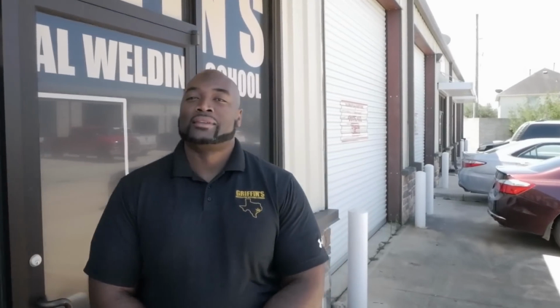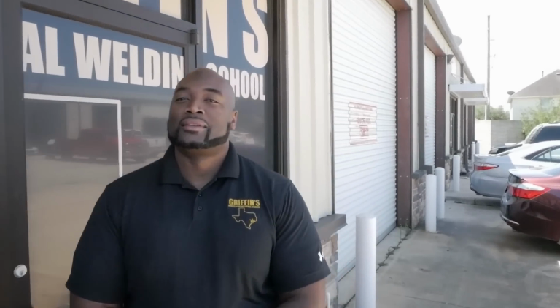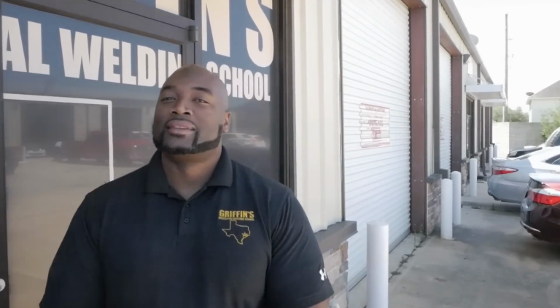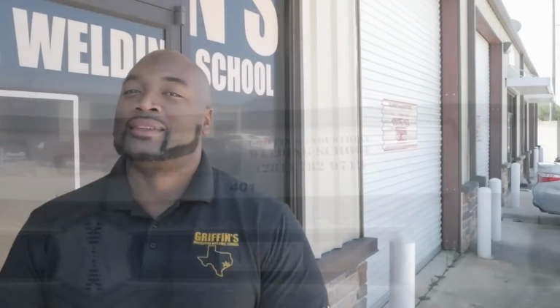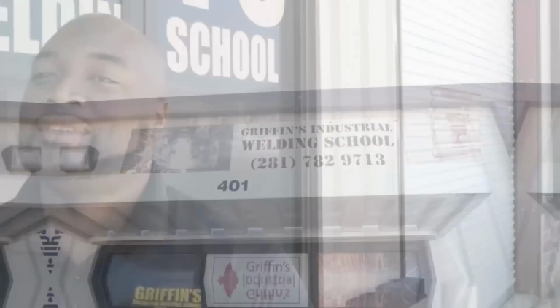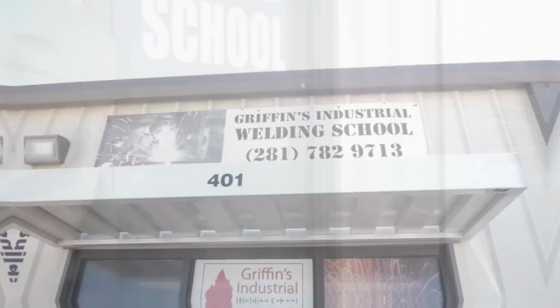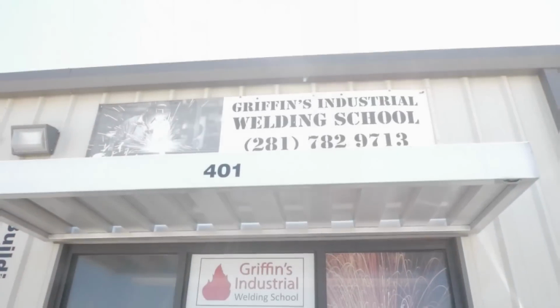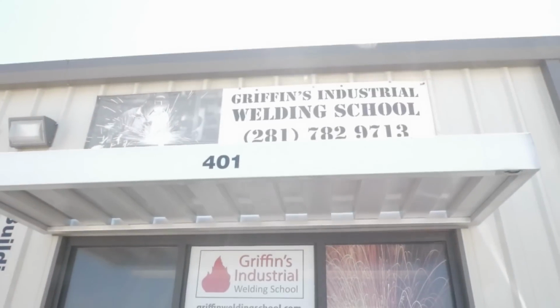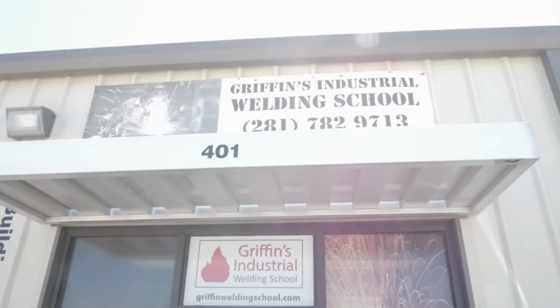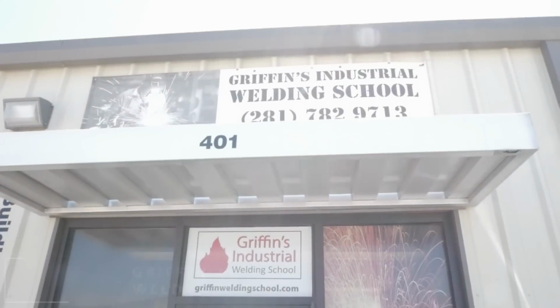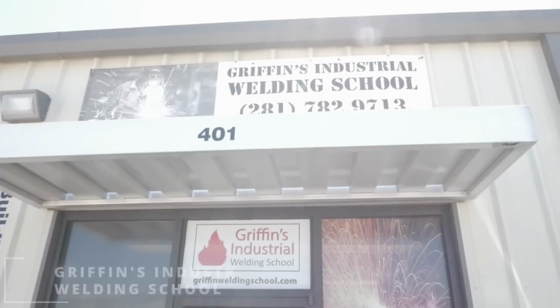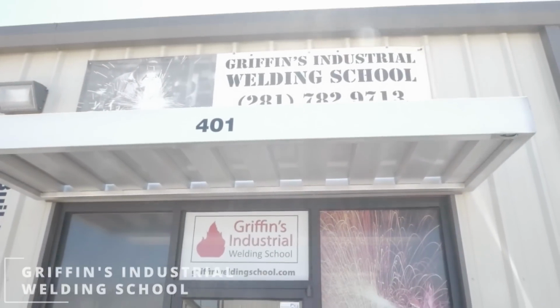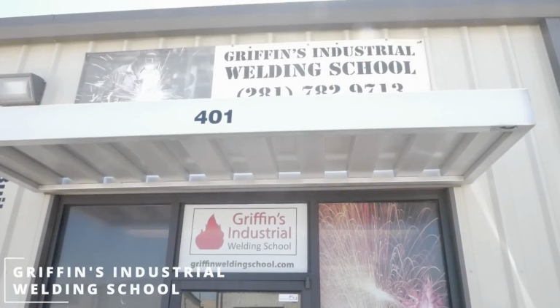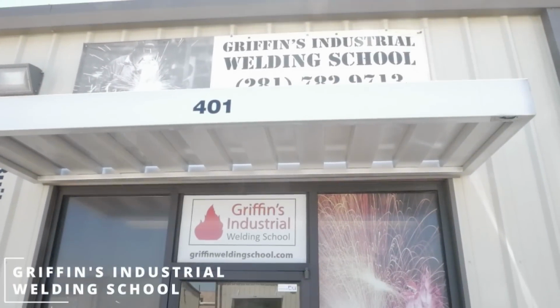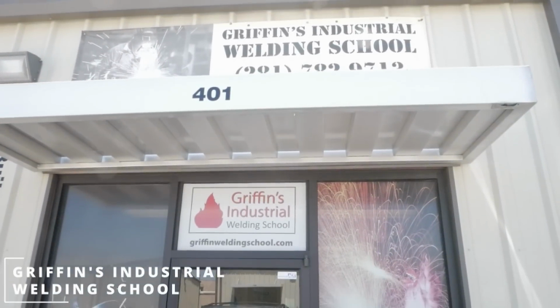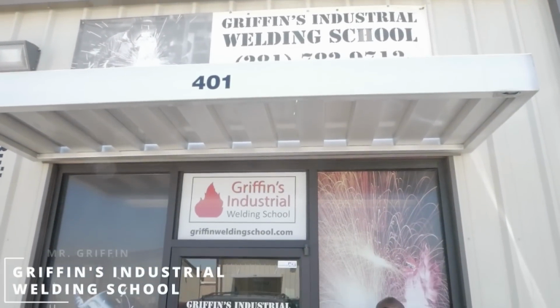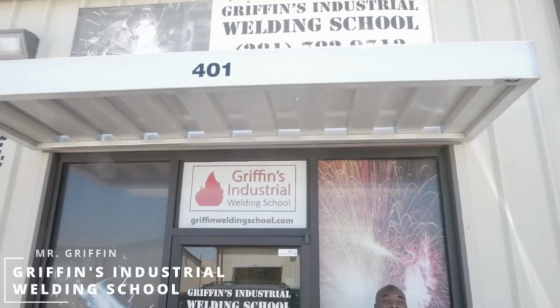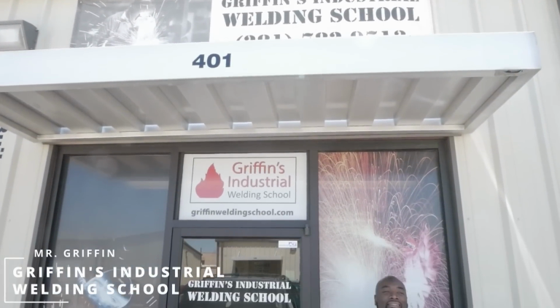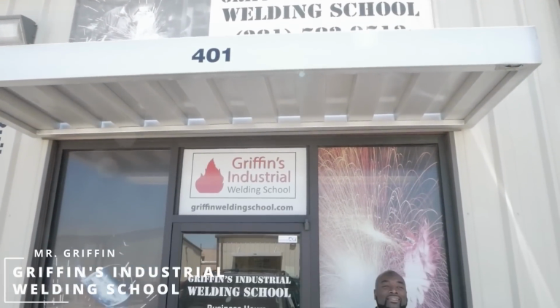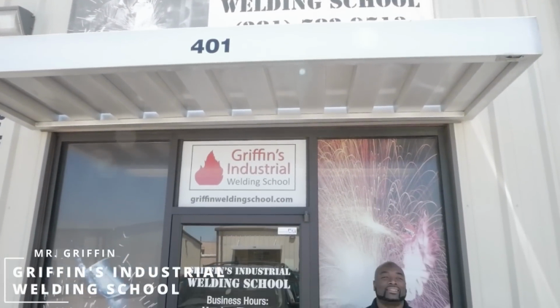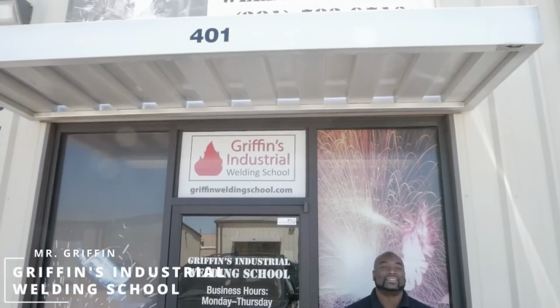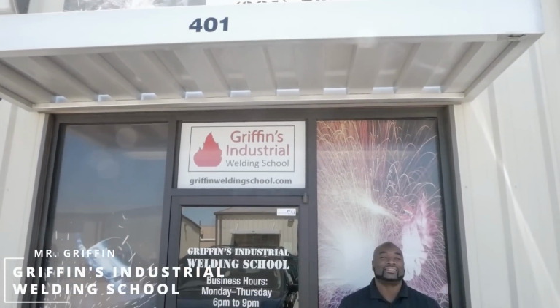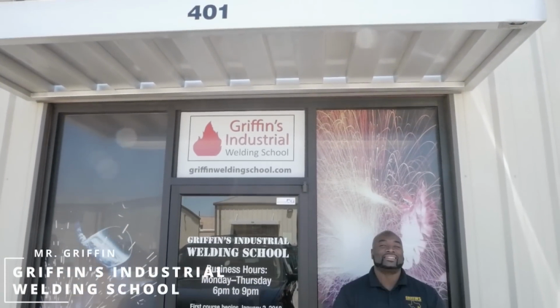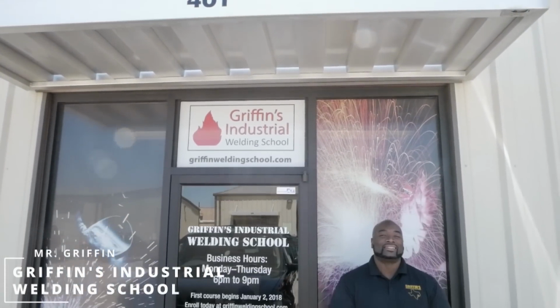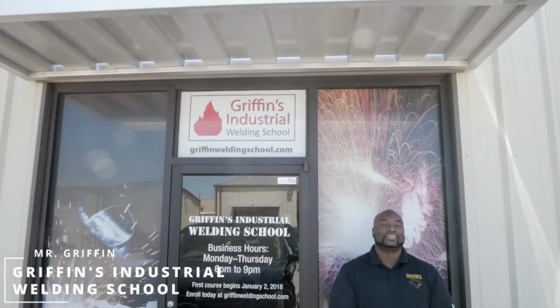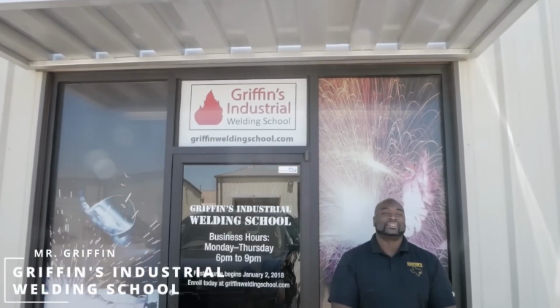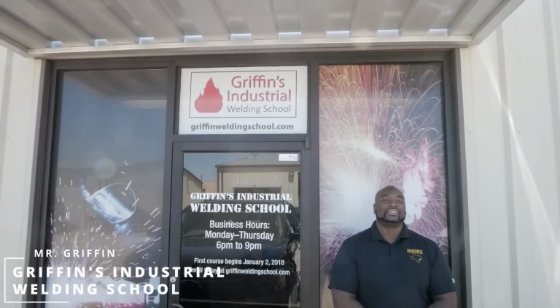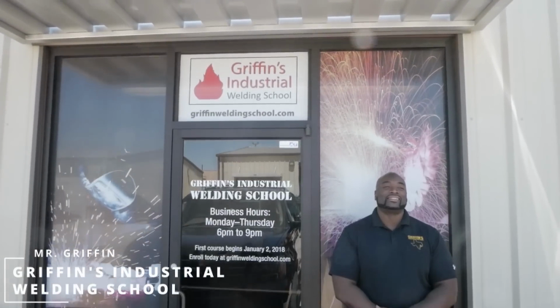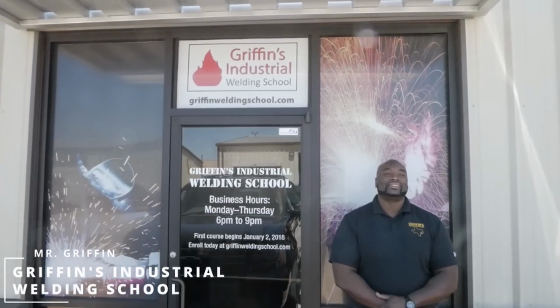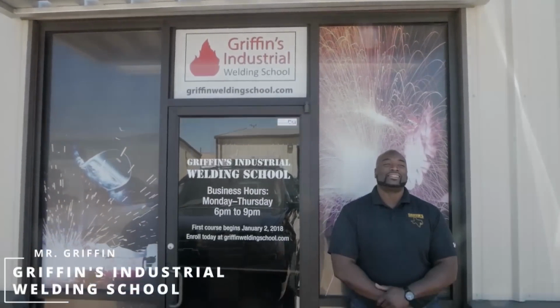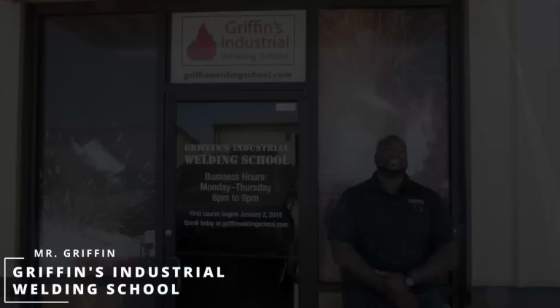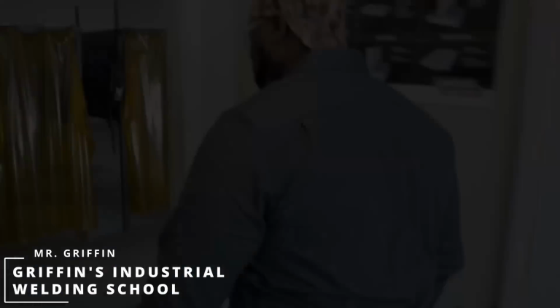Hey, how you guys doing today? My name is Mr. Griffin. We're here at Griffin's Industrial Welding School.